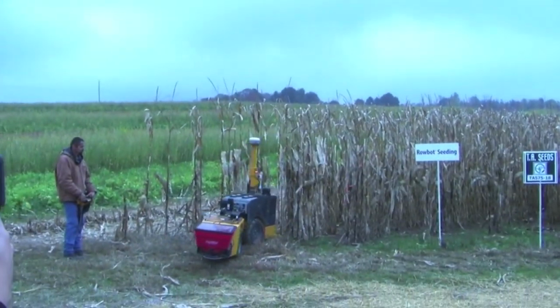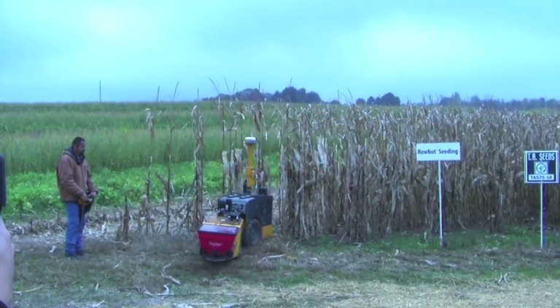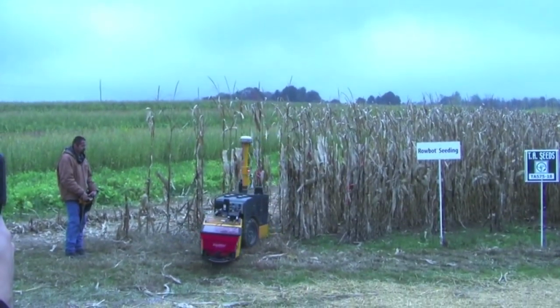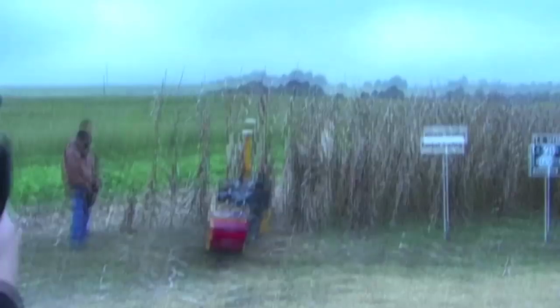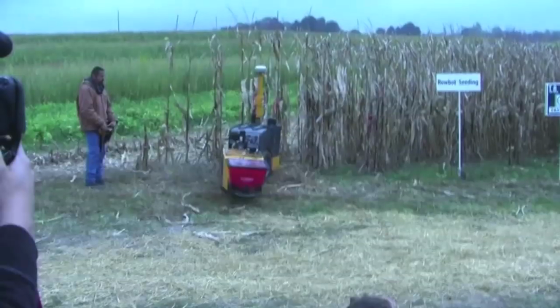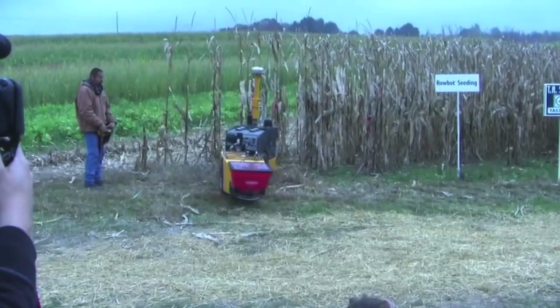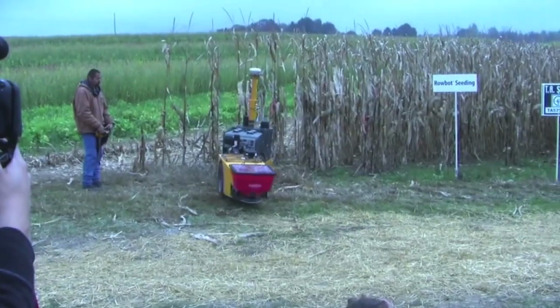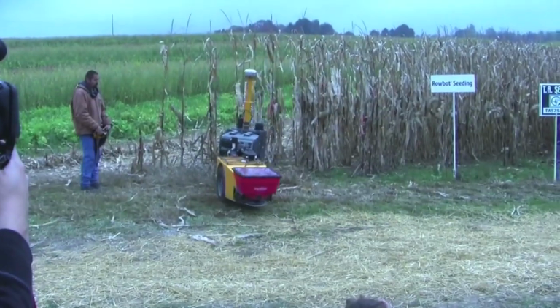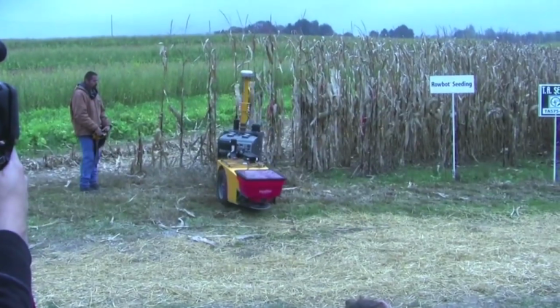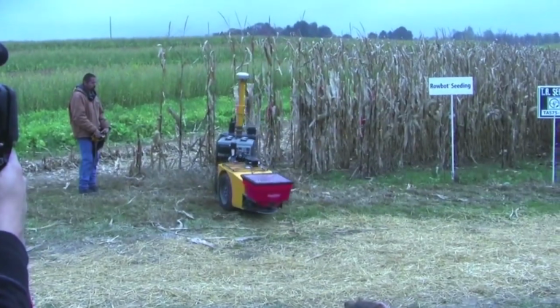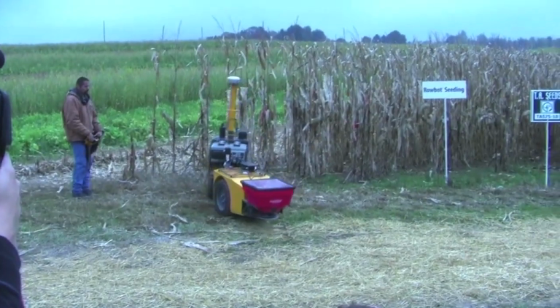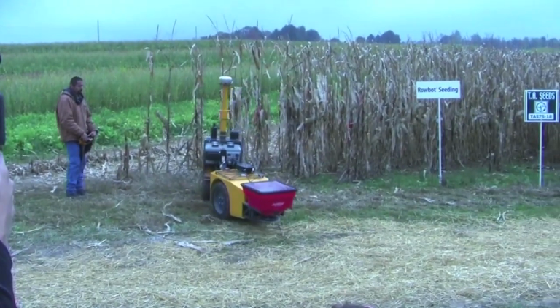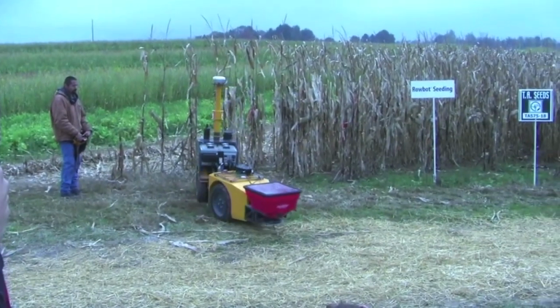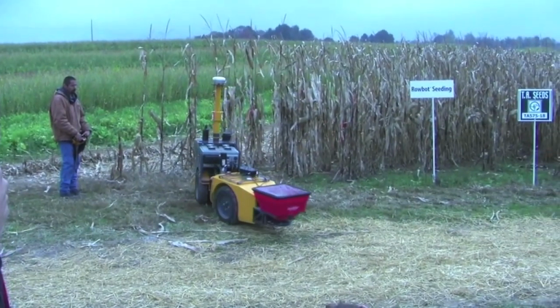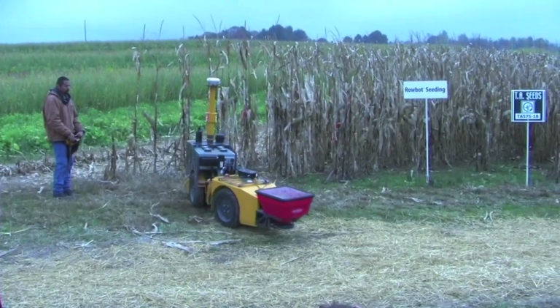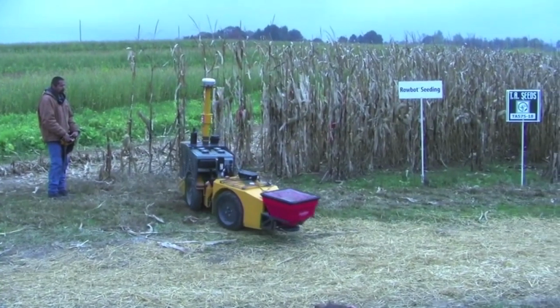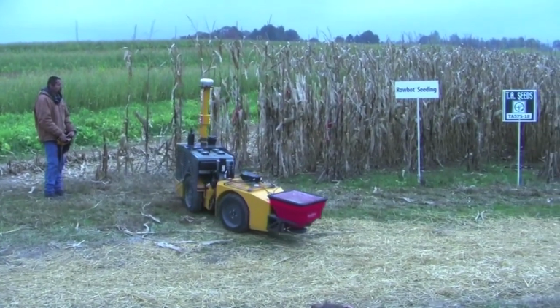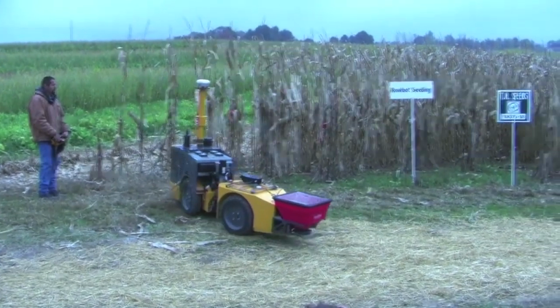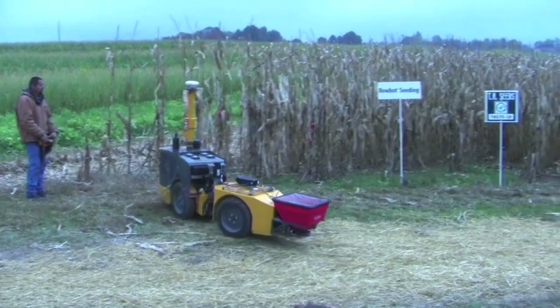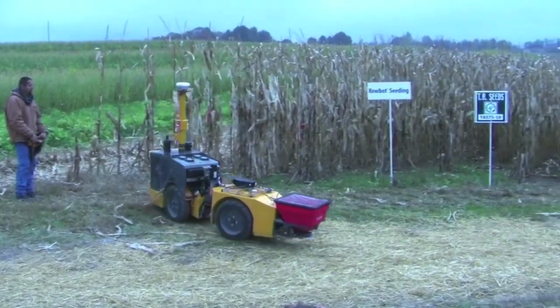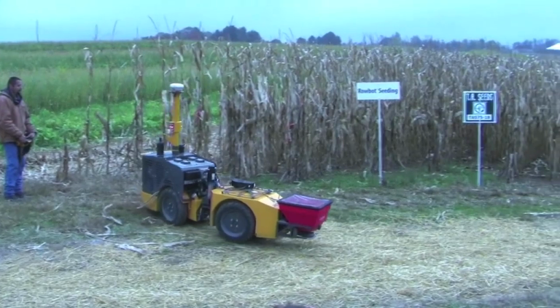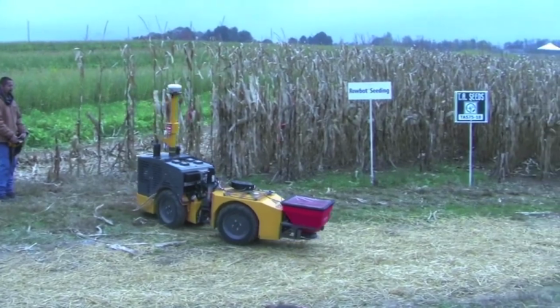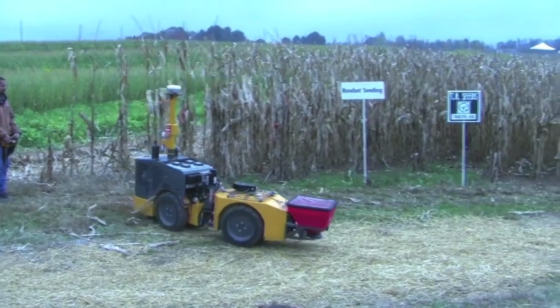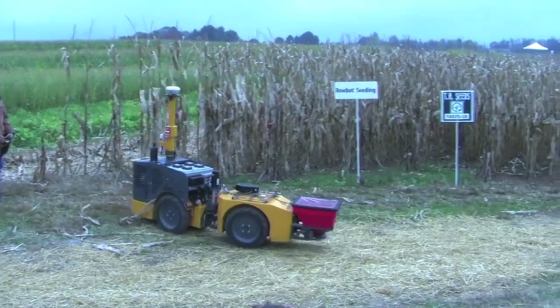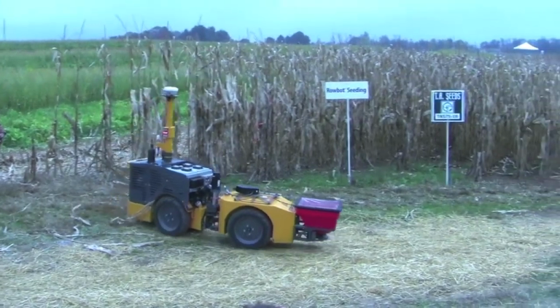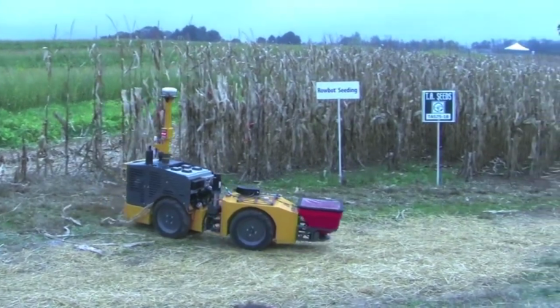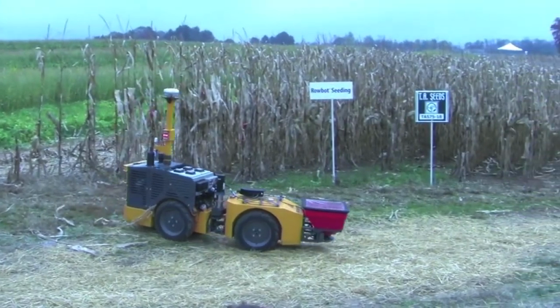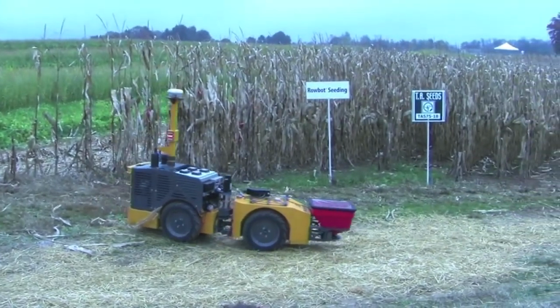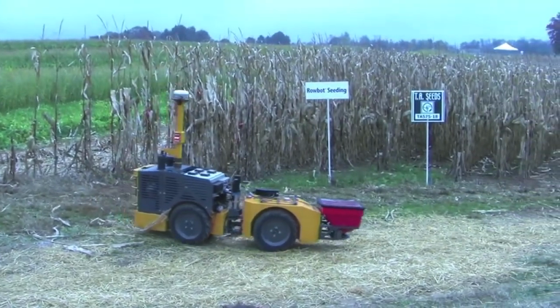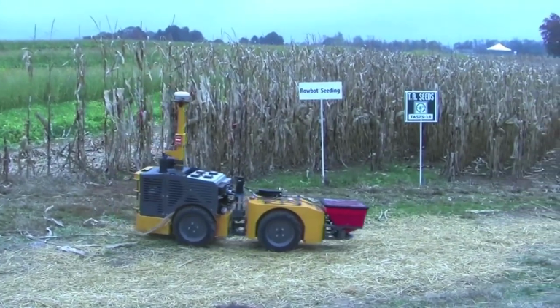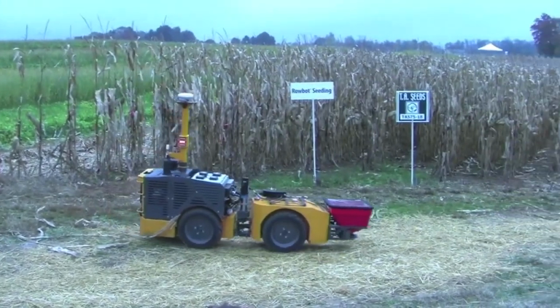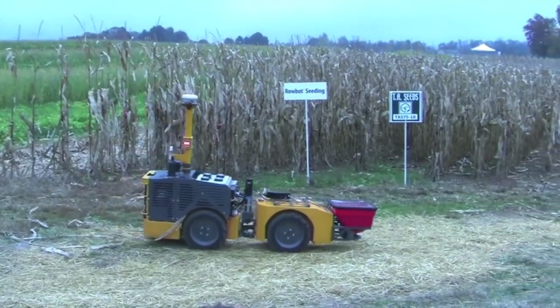The seeder that we've got here is where you run the conversion — it's essentially just an ATV spreader that we adapted.